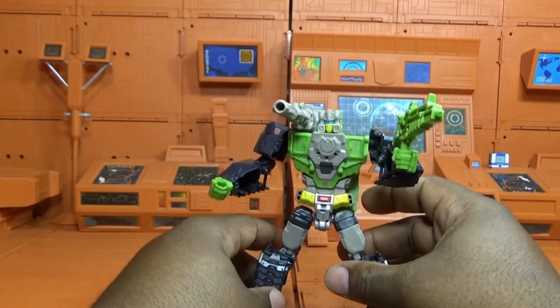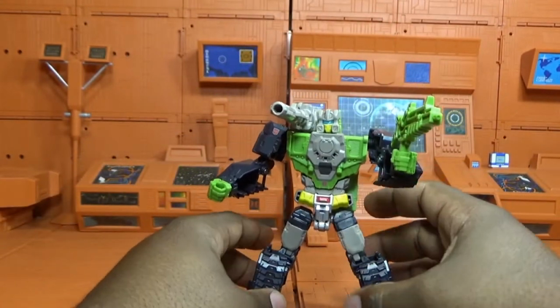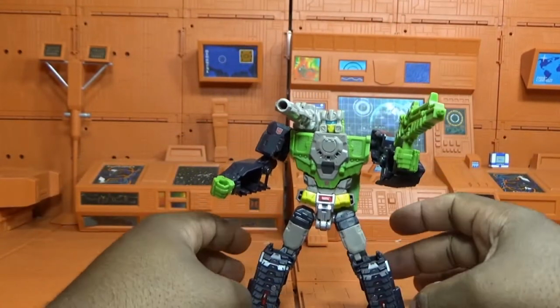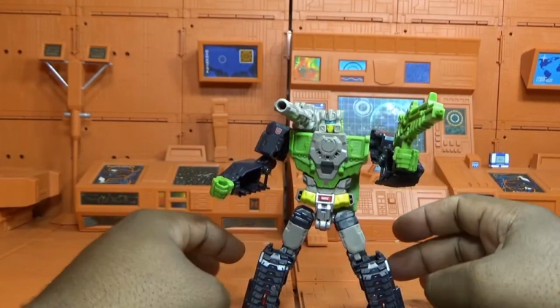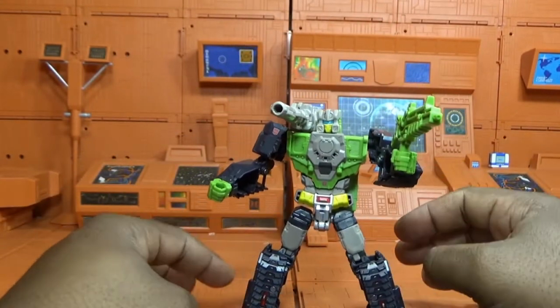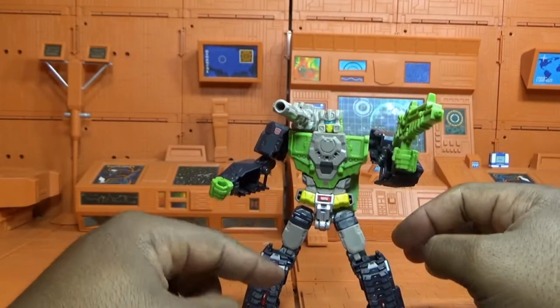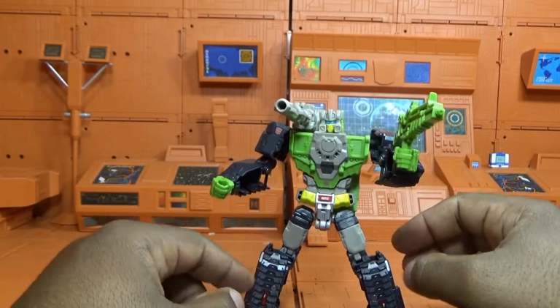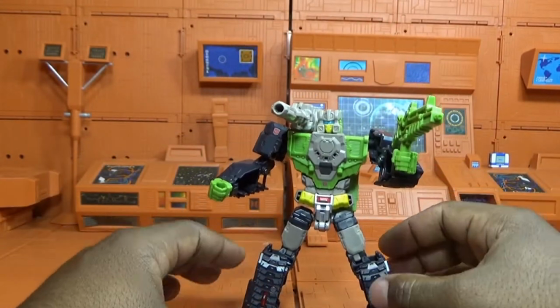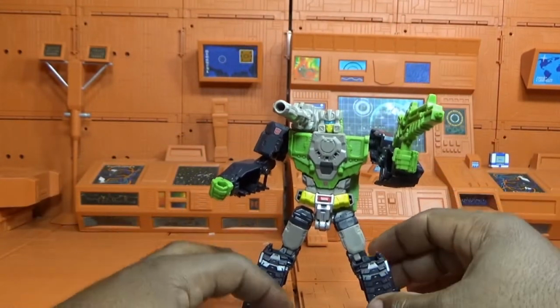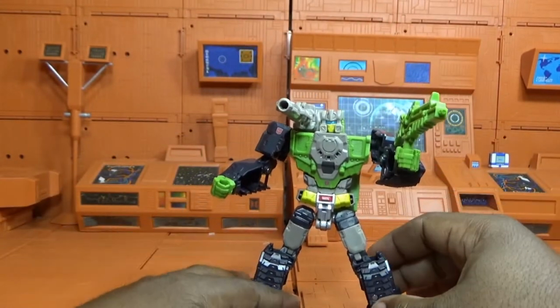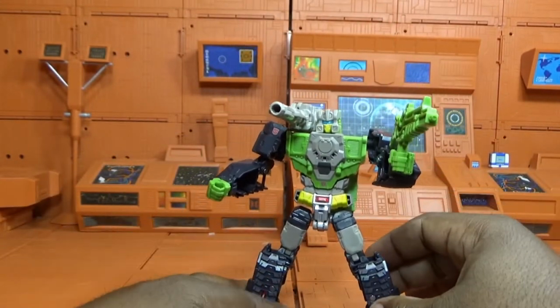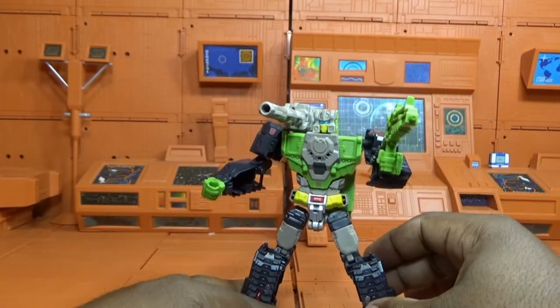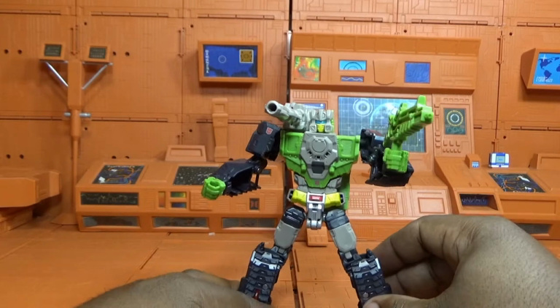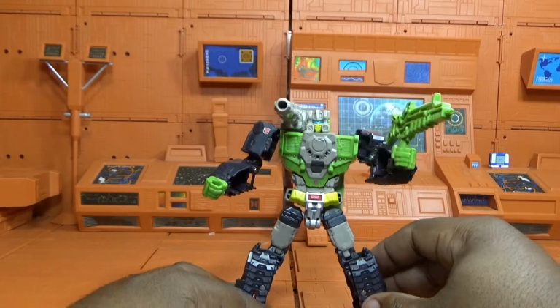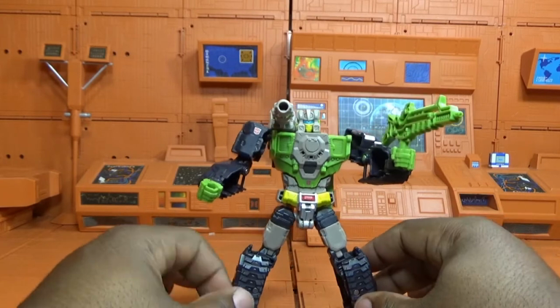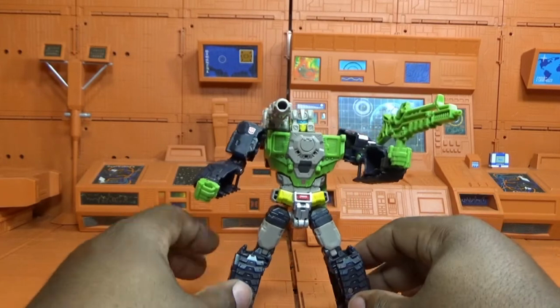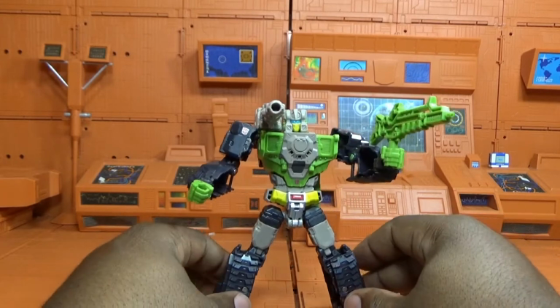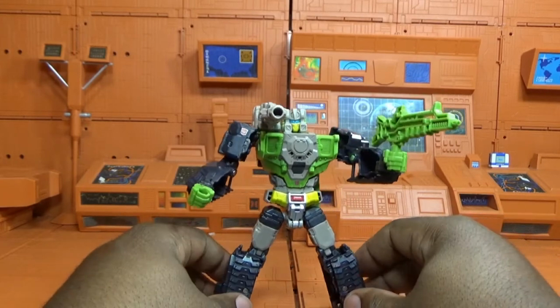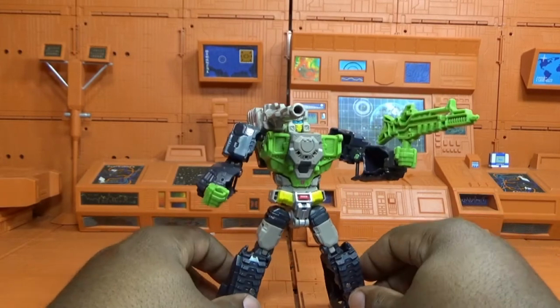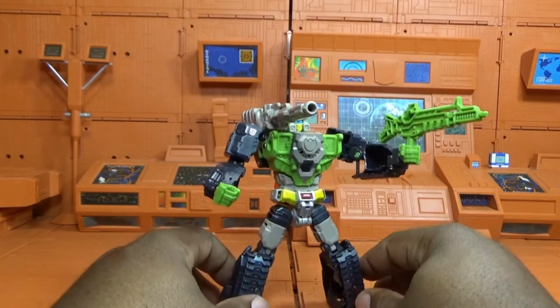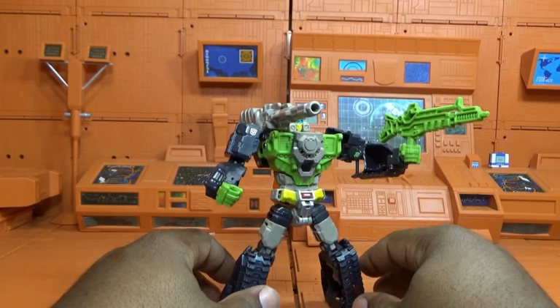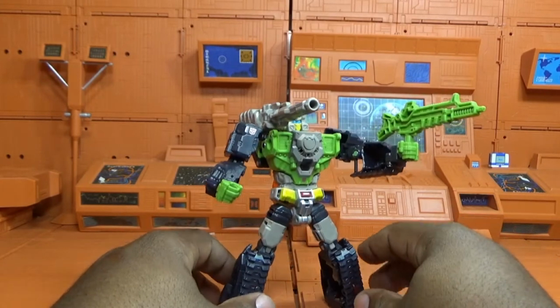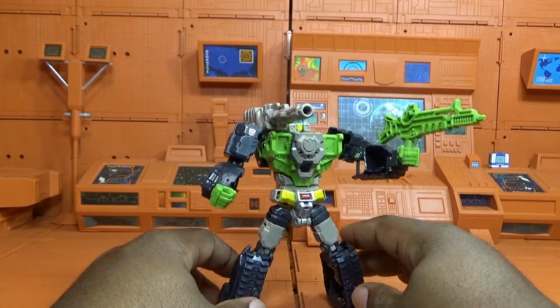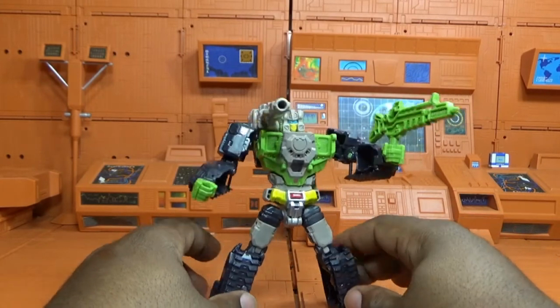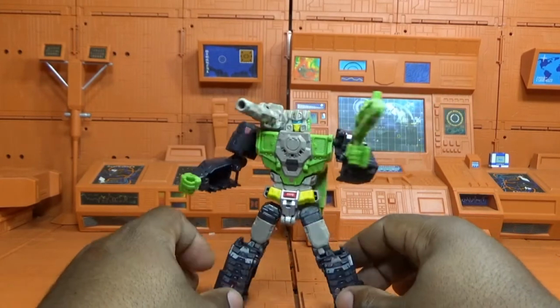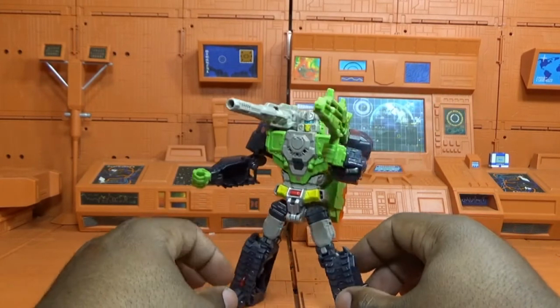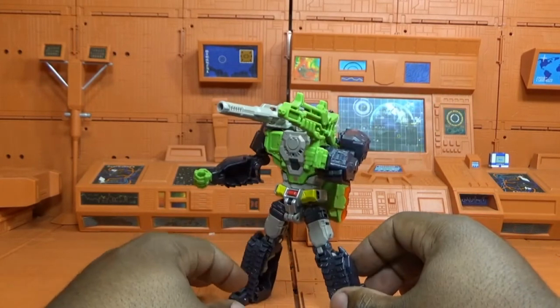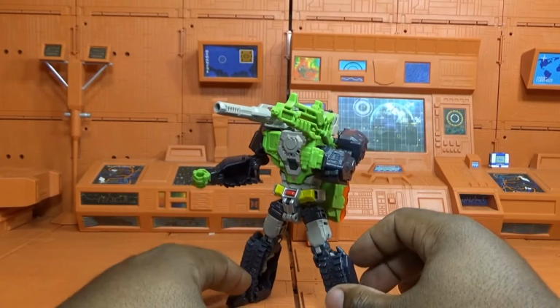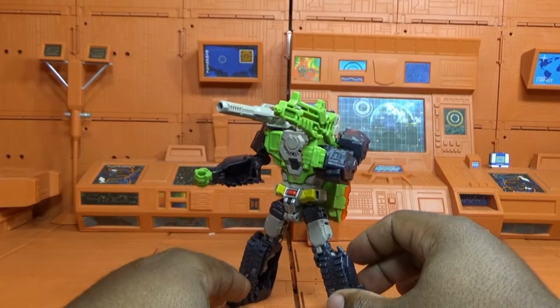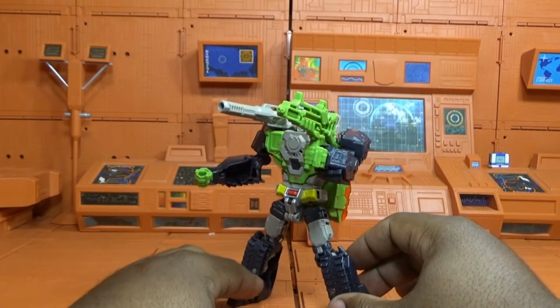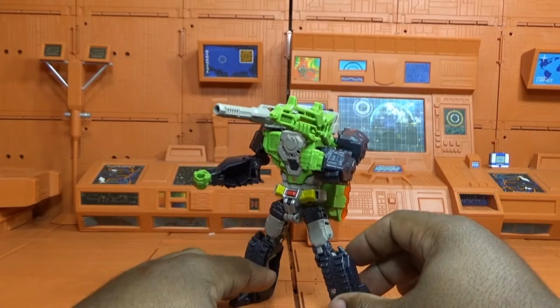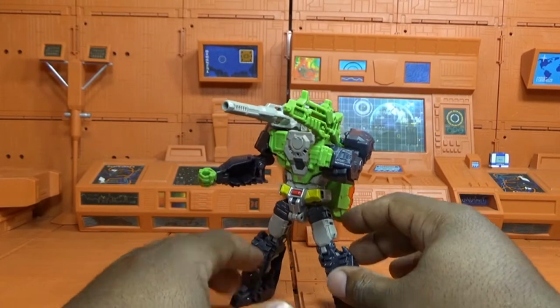With the treads in the front, the molding, and the detail, this guy looks pretty sweet.